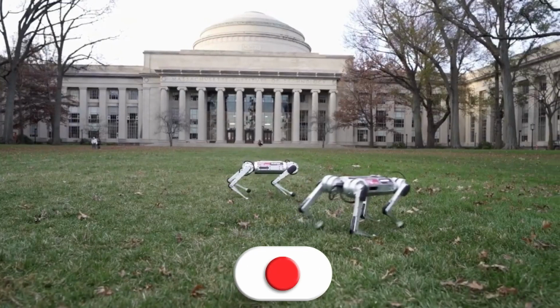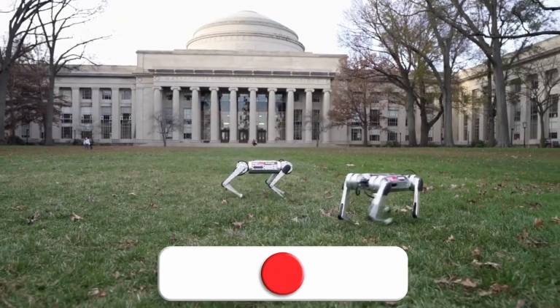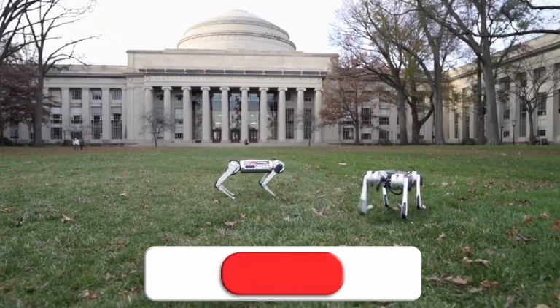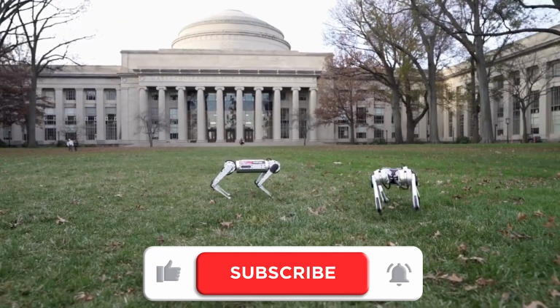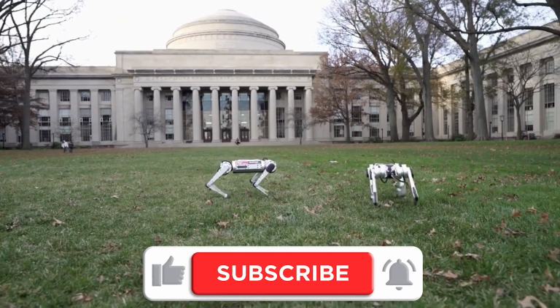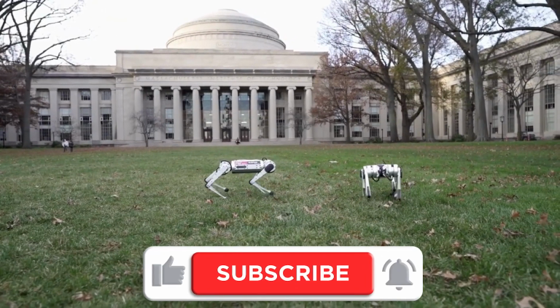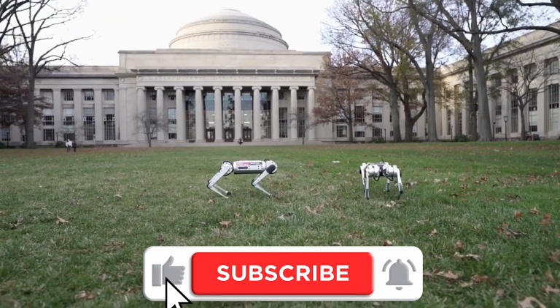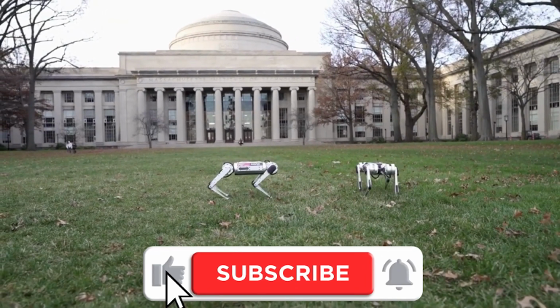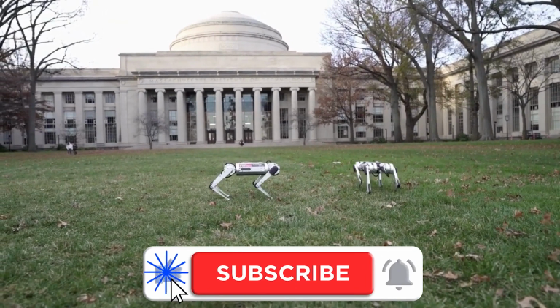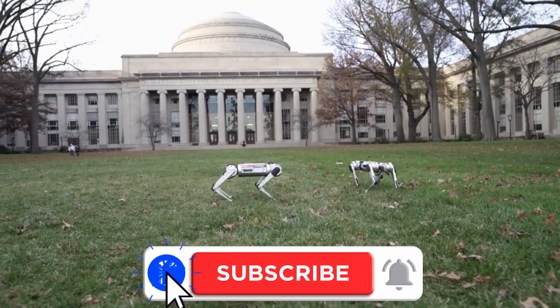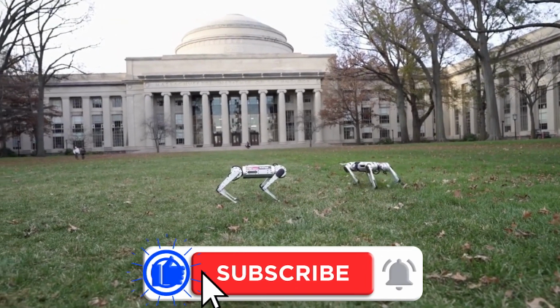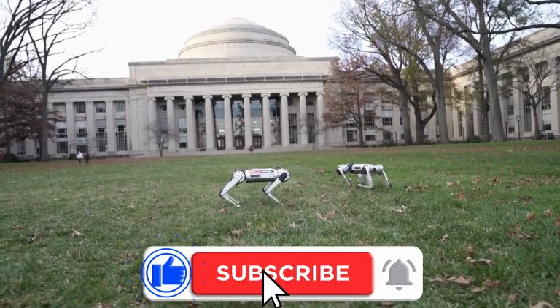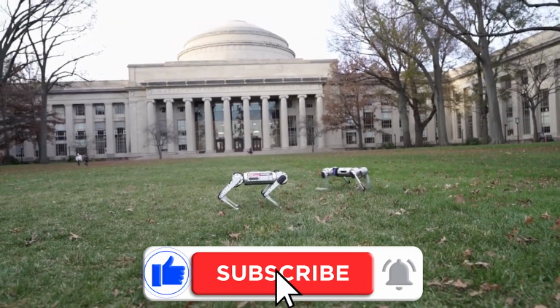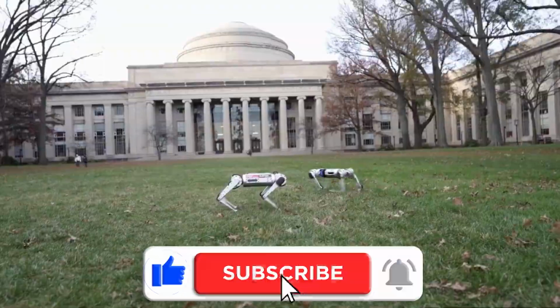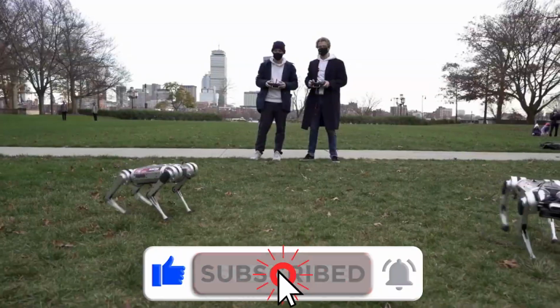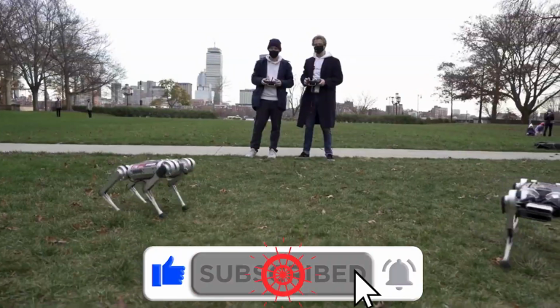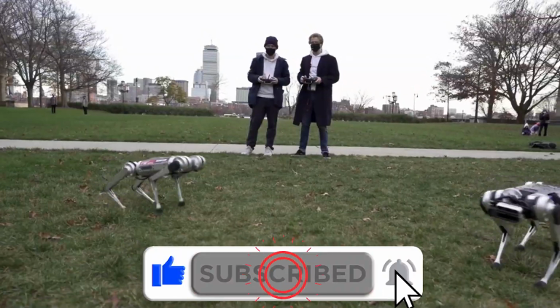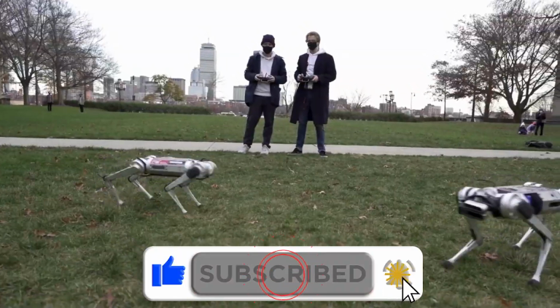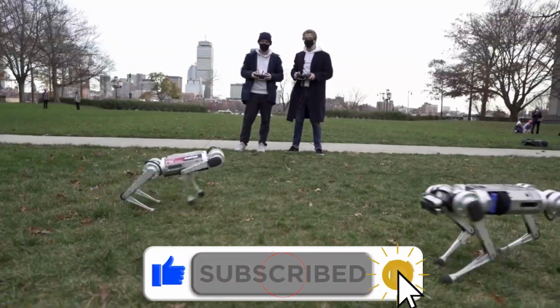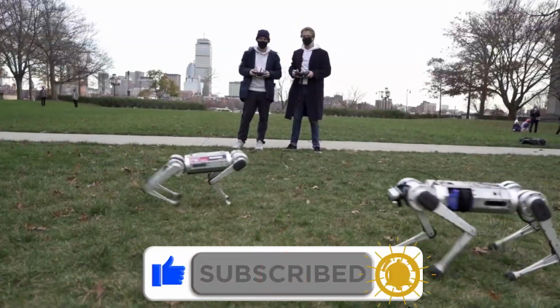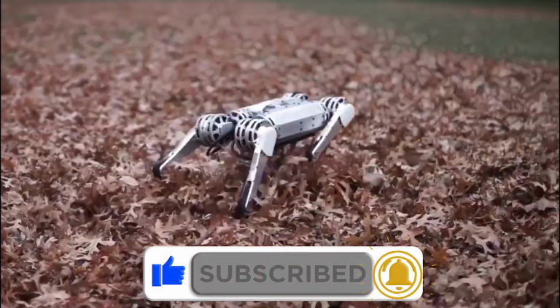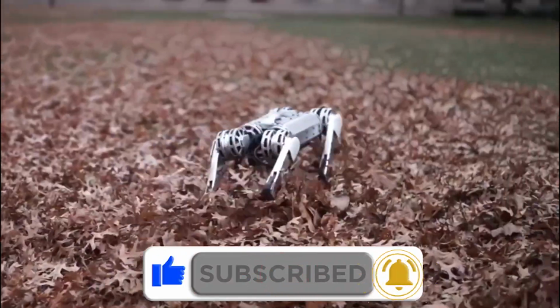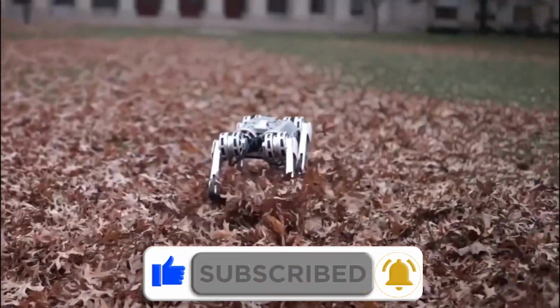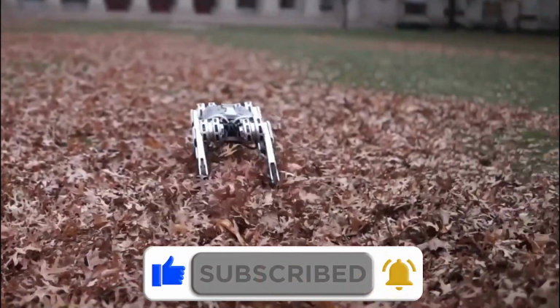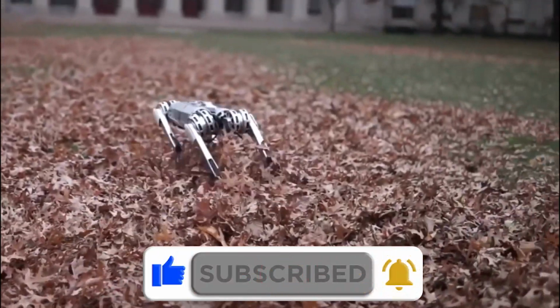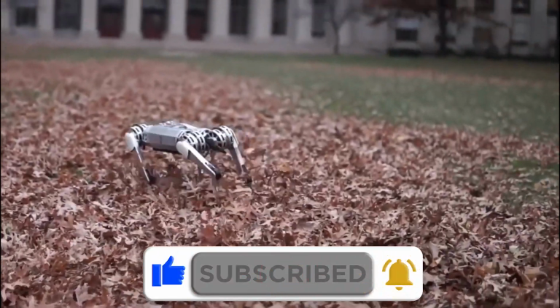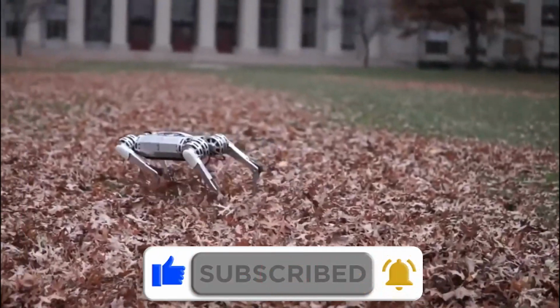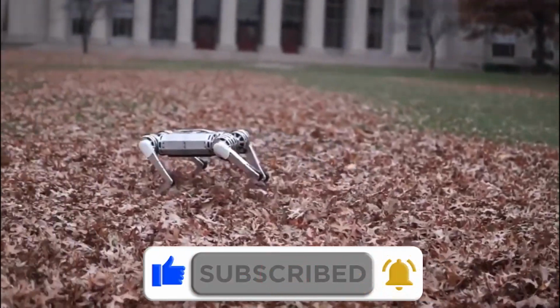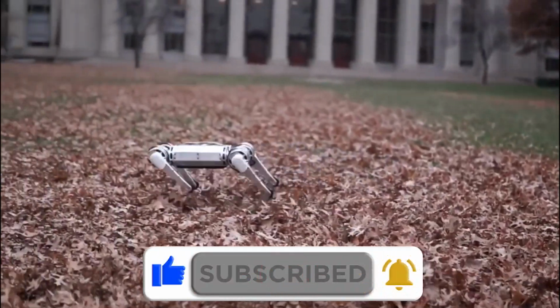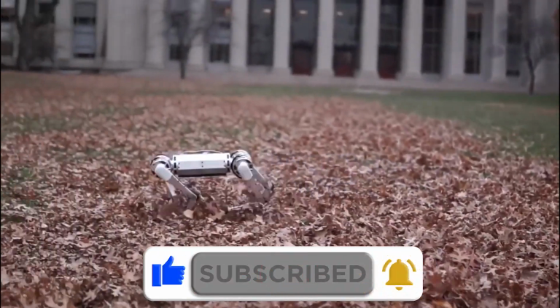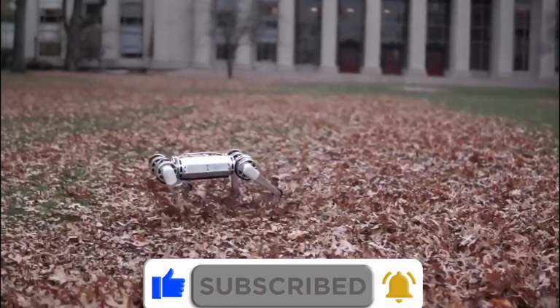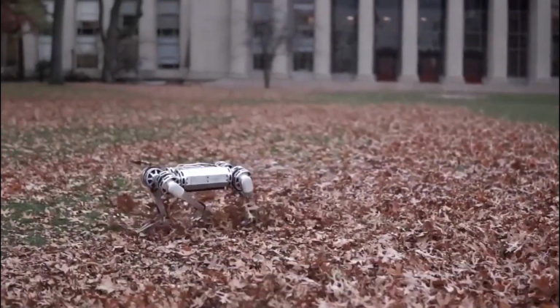Keep up with me till the end, comment right below this video, subscribe if you still haven't, and turn on the post notifications for more videos.